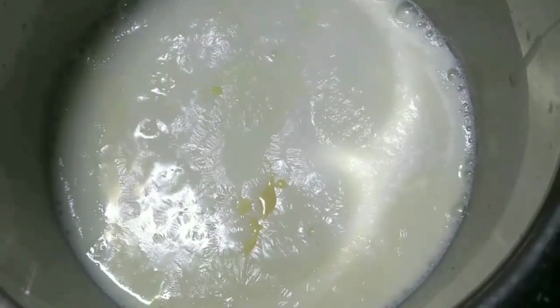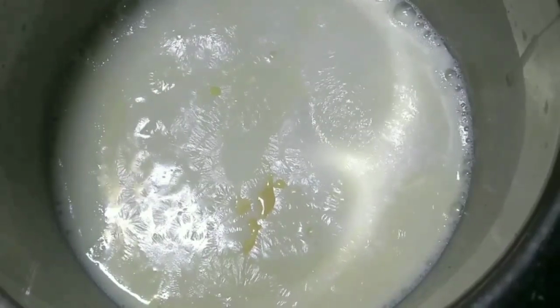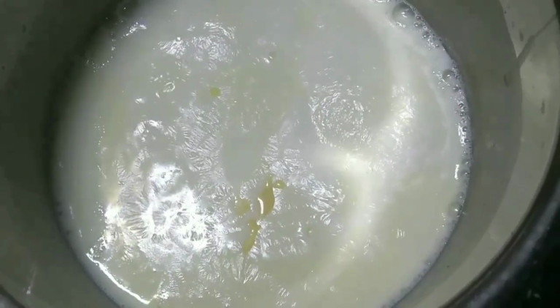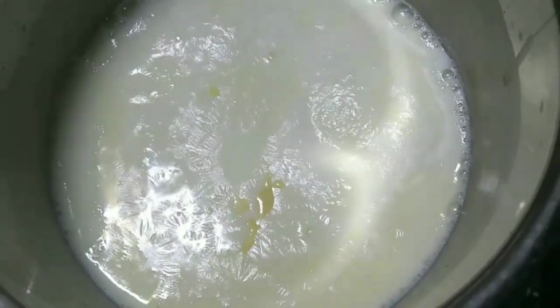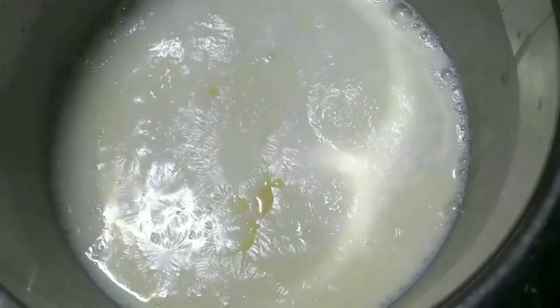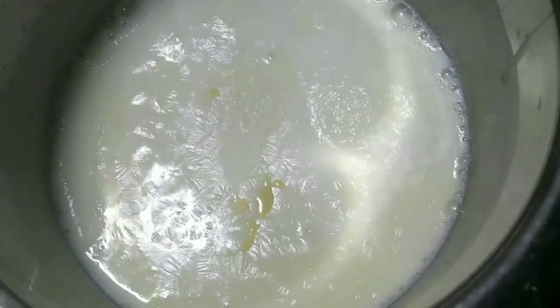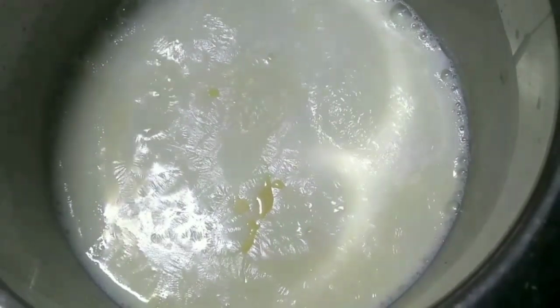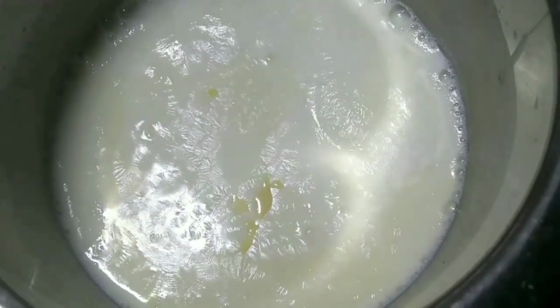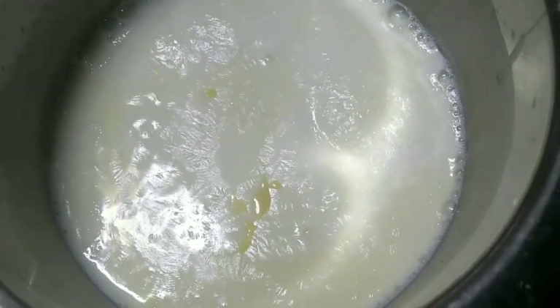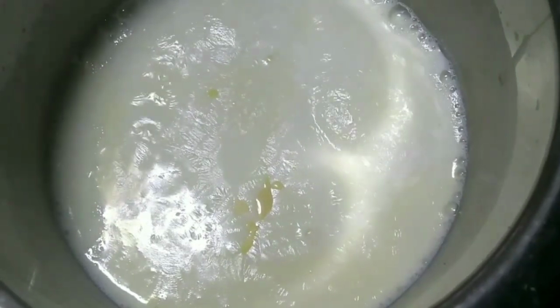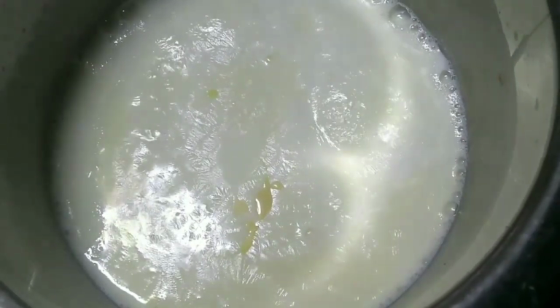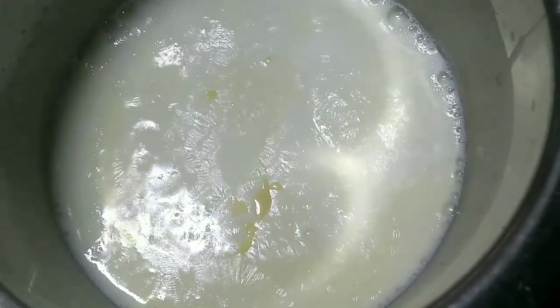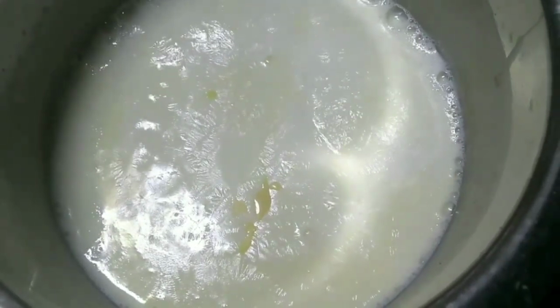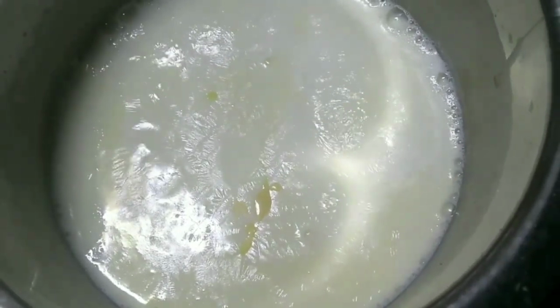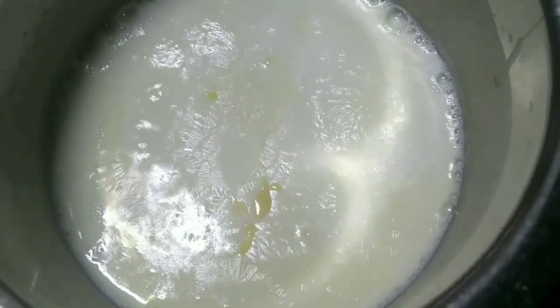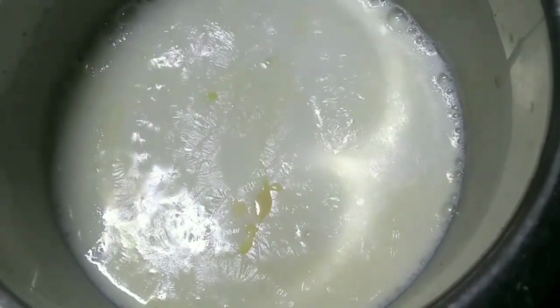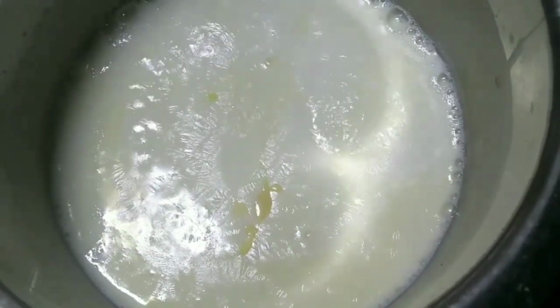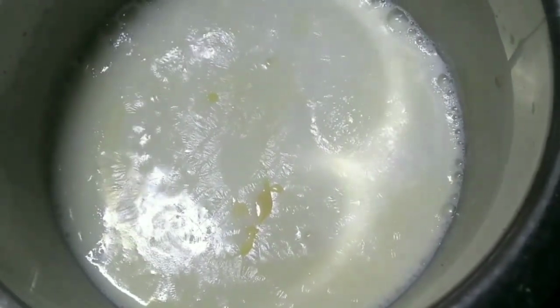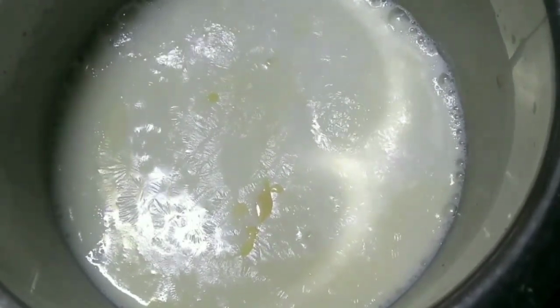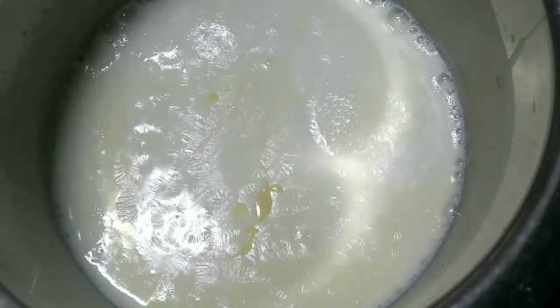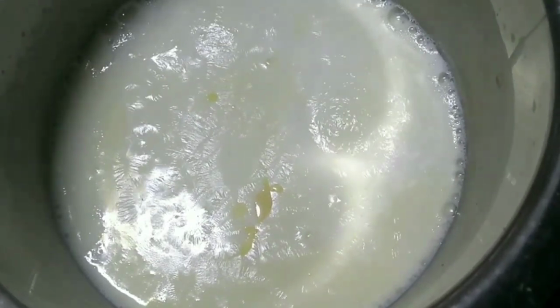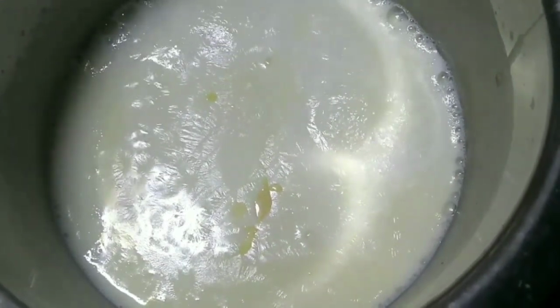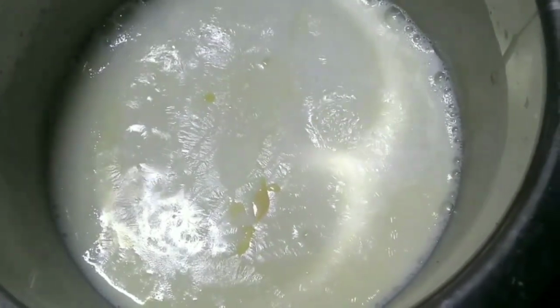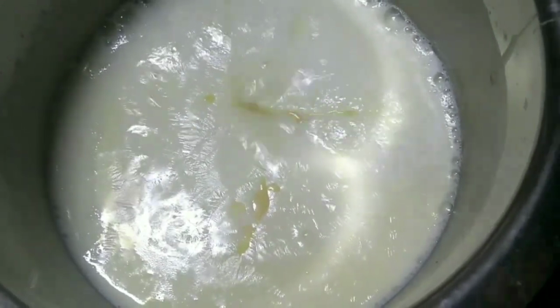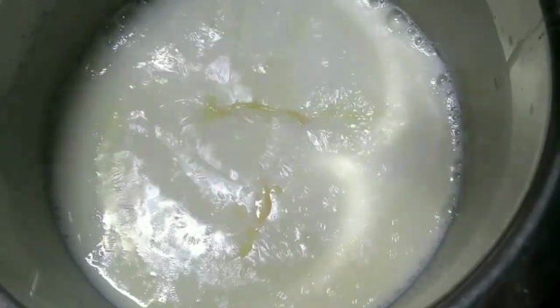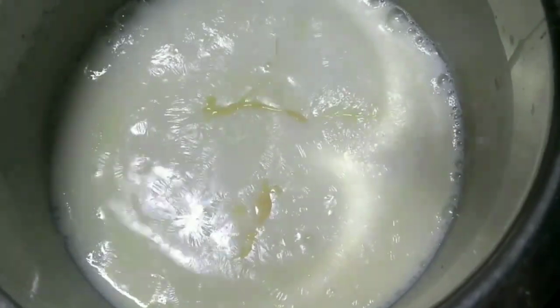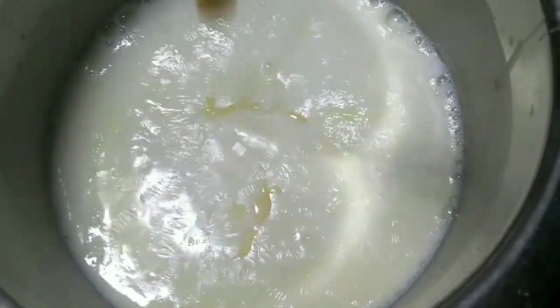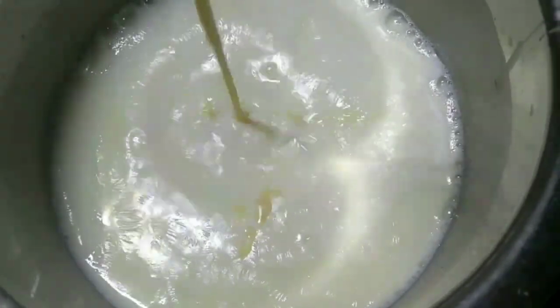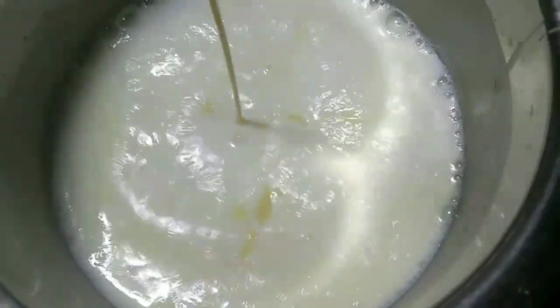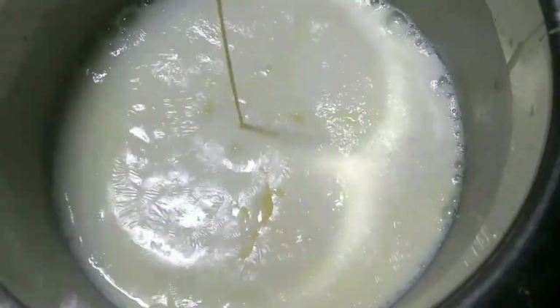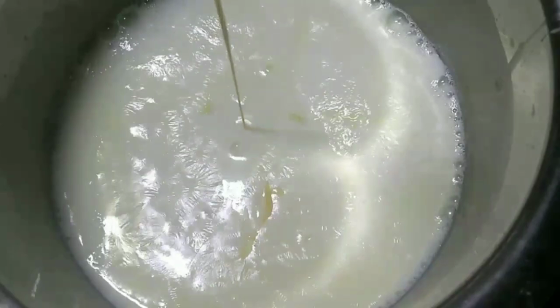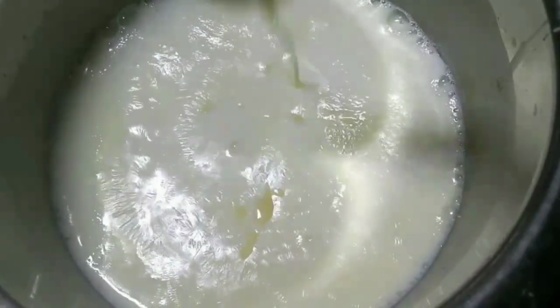Let's put the condensed milk in this place. I am going to put the condensed milk in here.